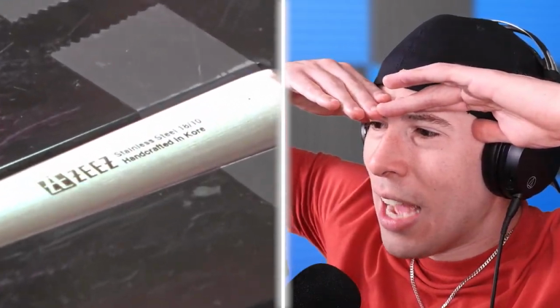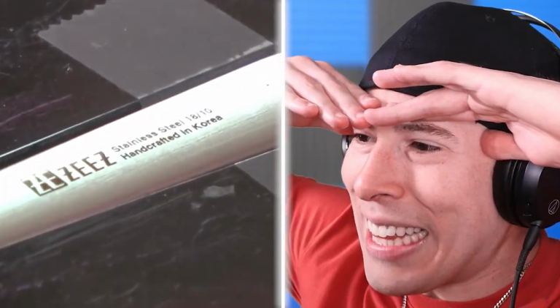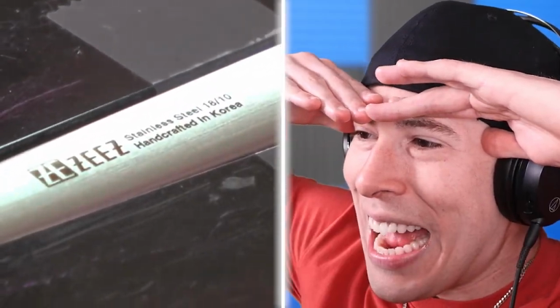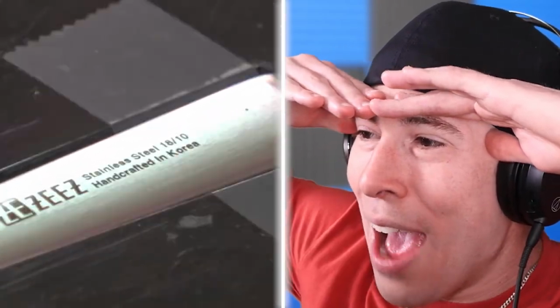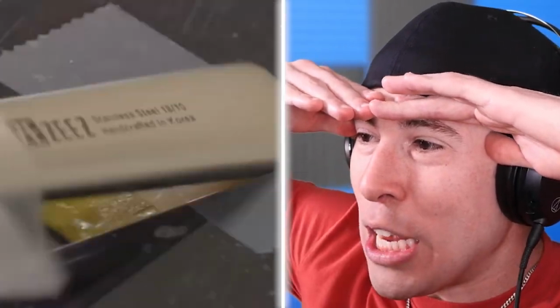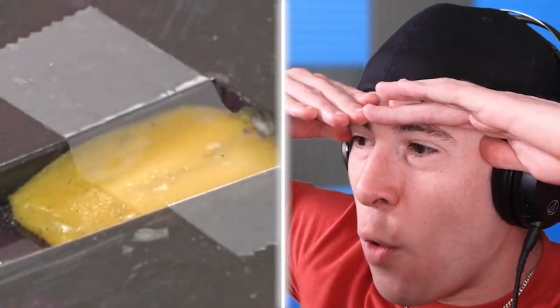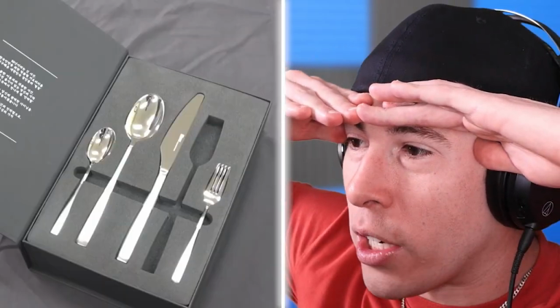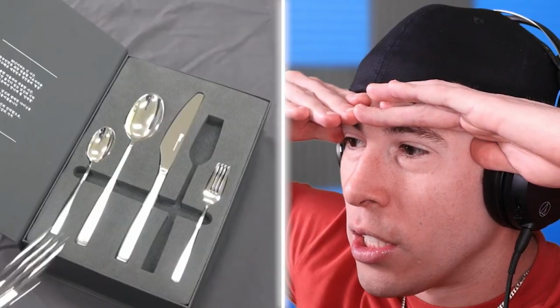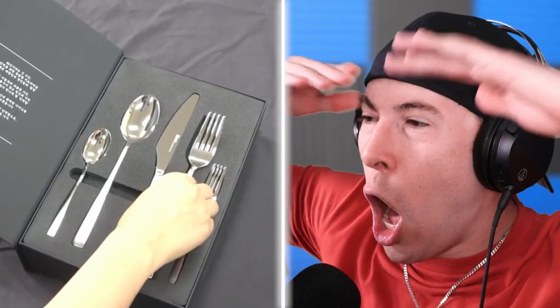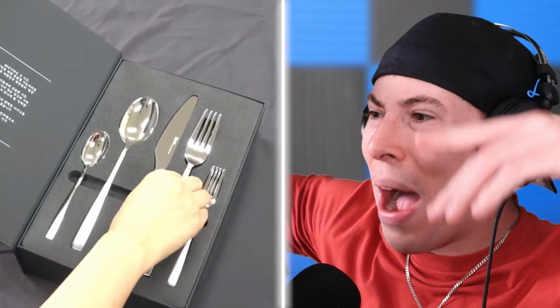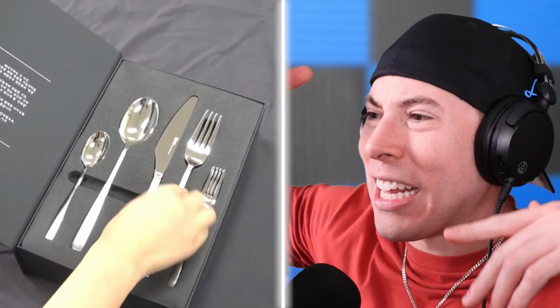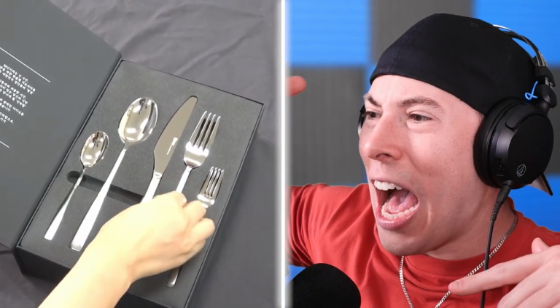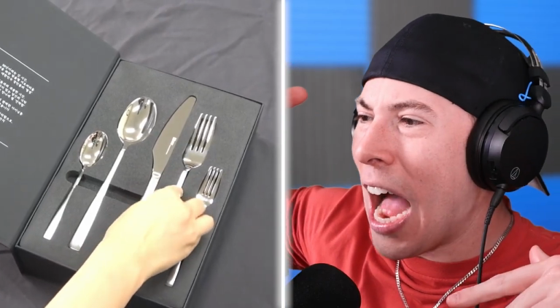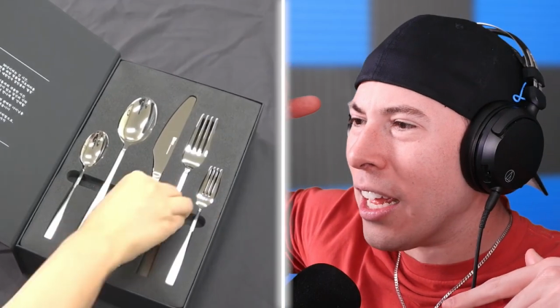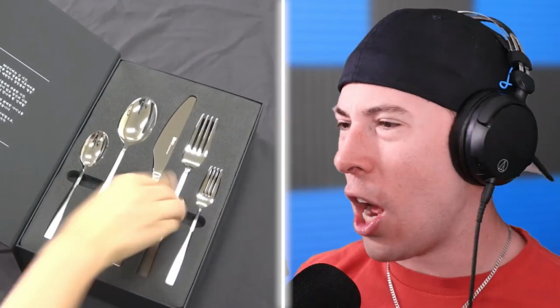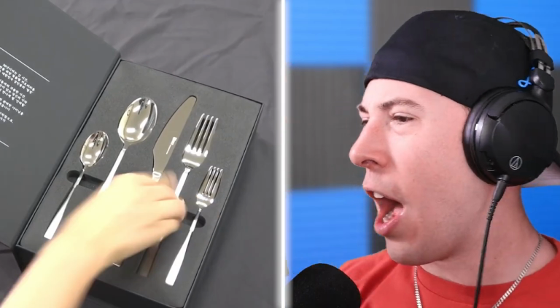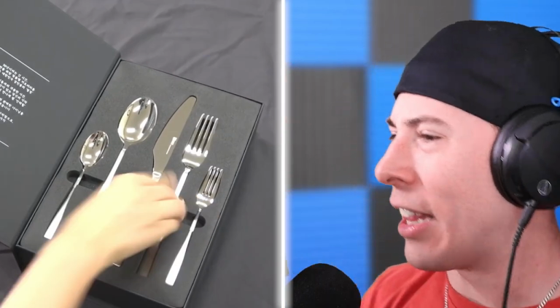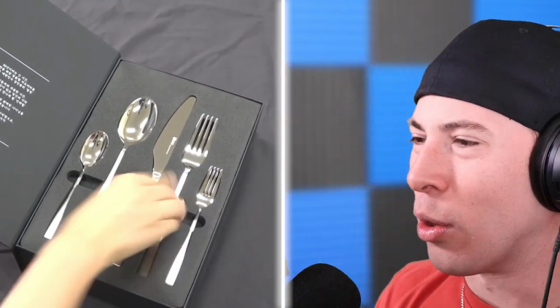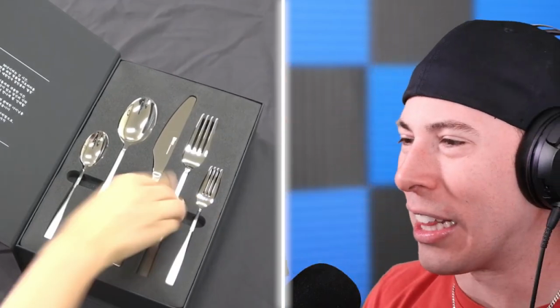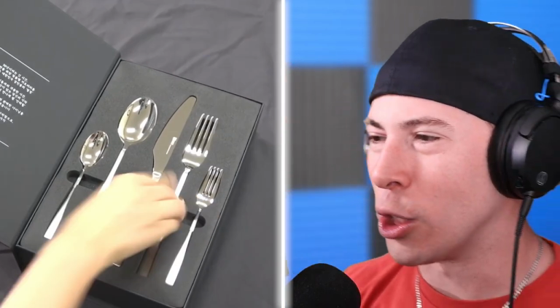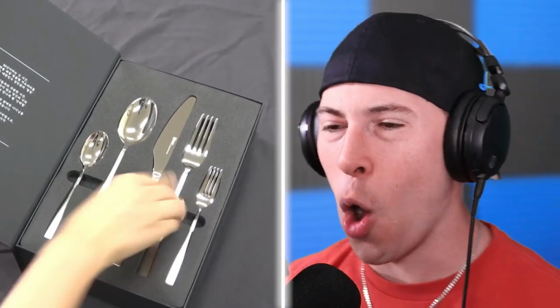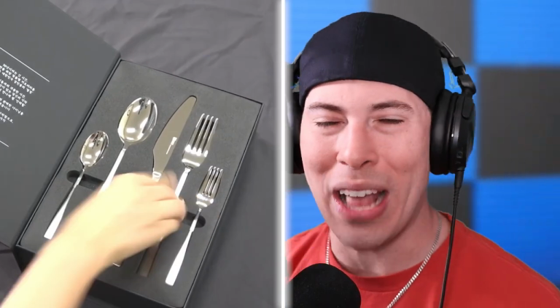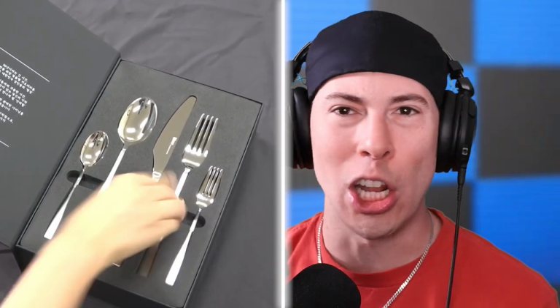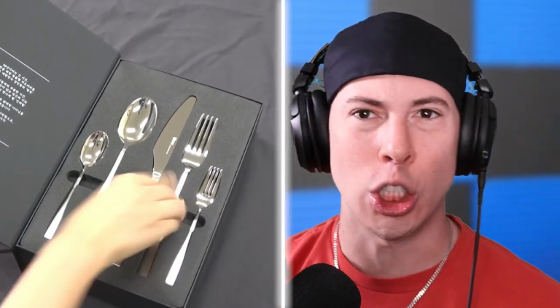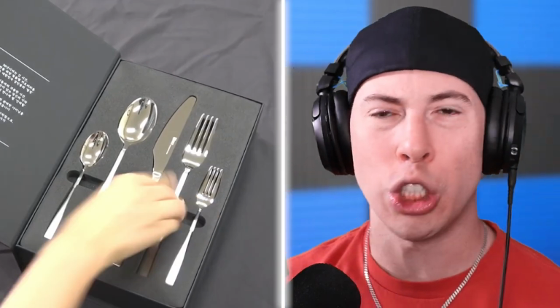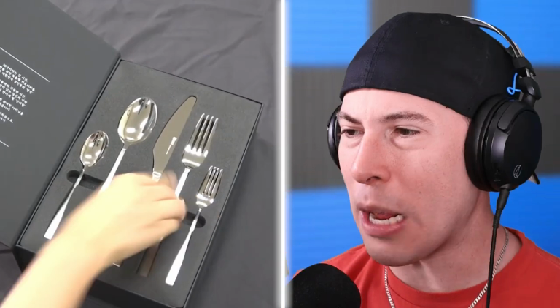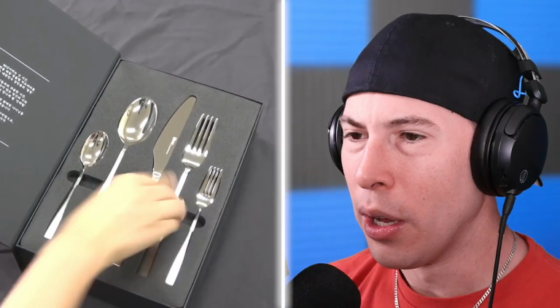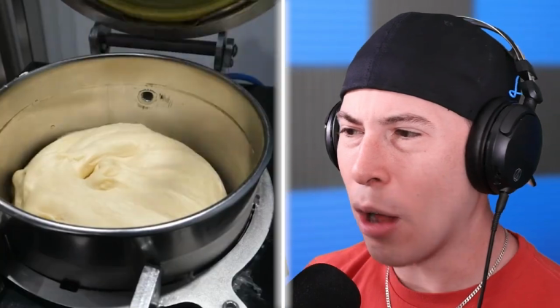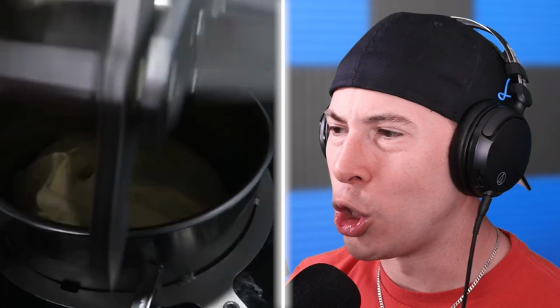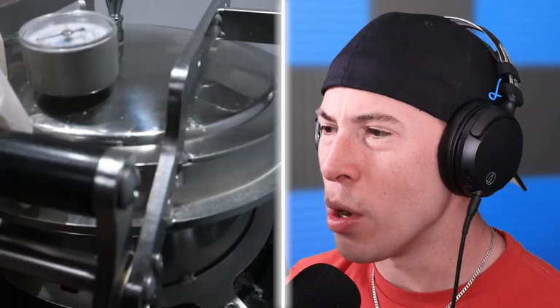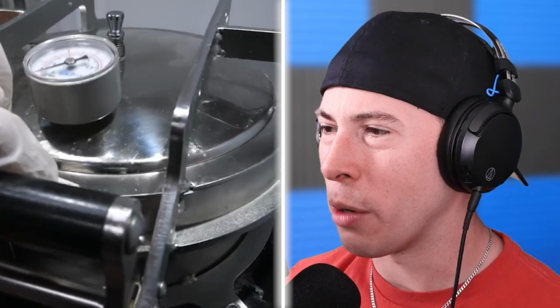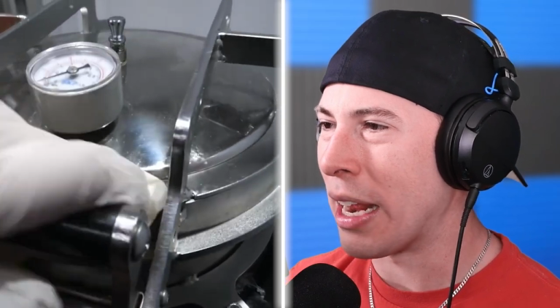I think I have these forks — oh my God. No, I don't think... there's no way. They look so cheap. How donuts are made.